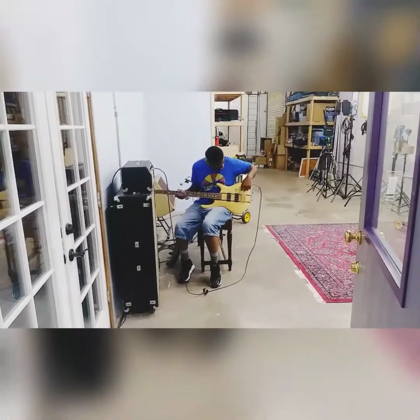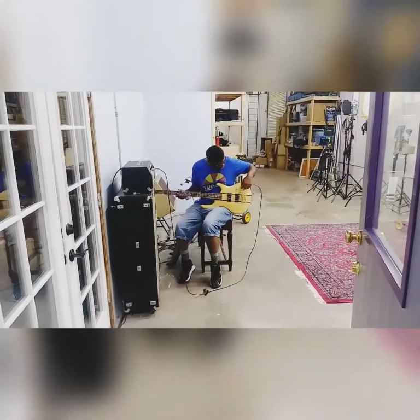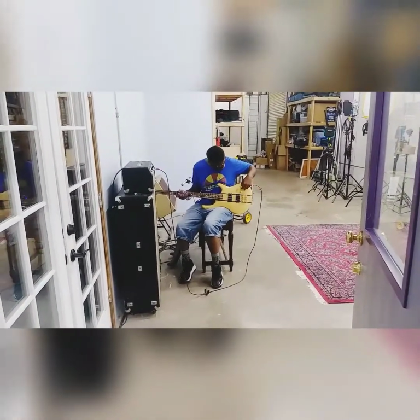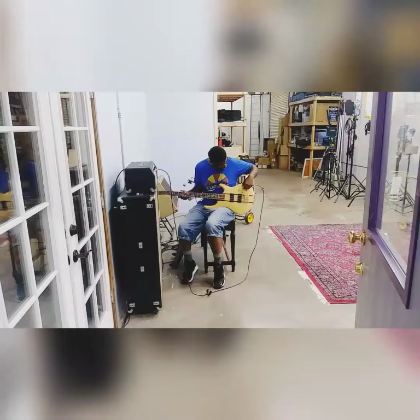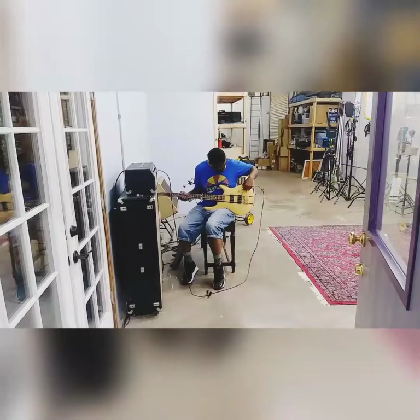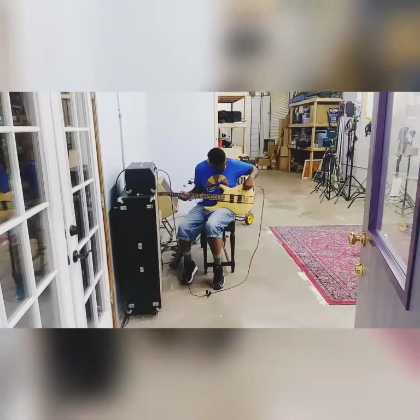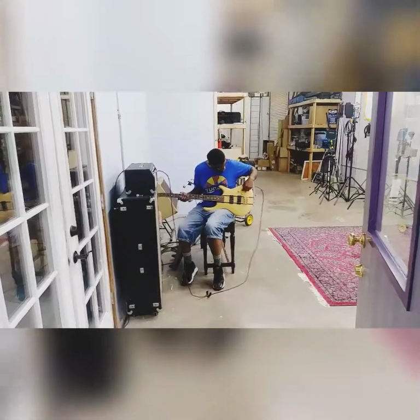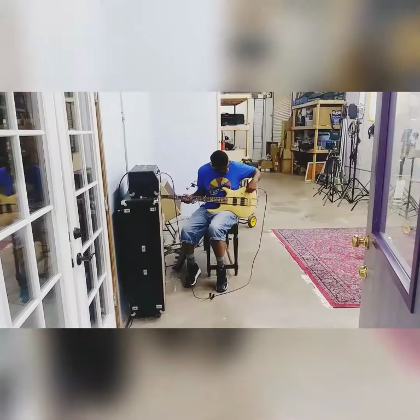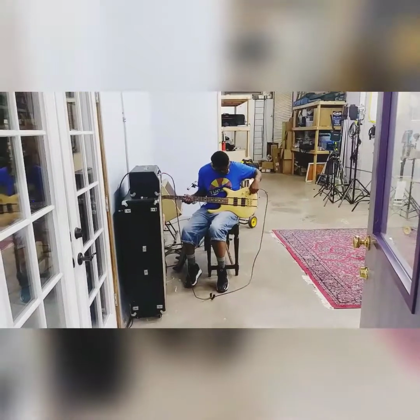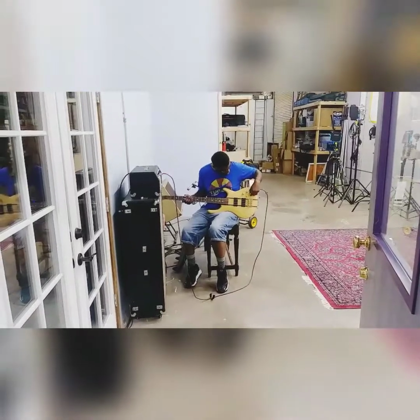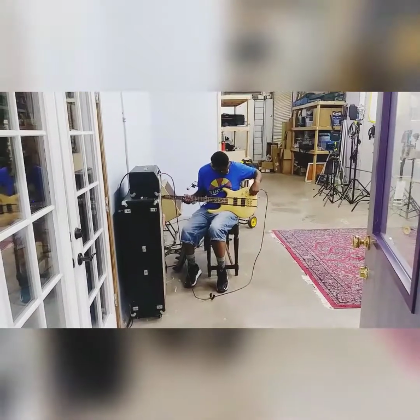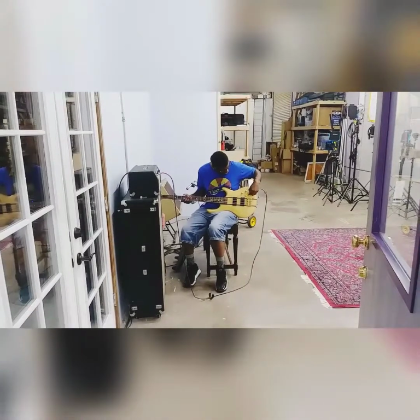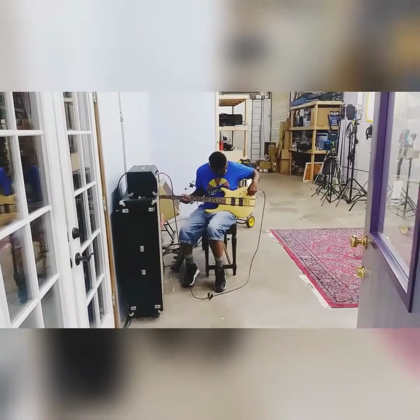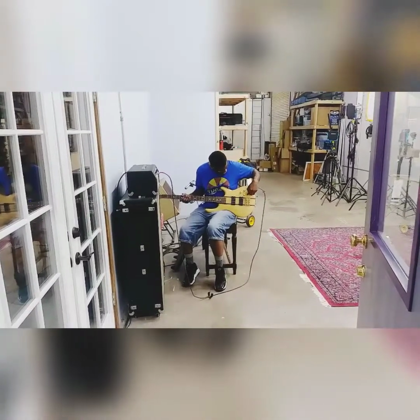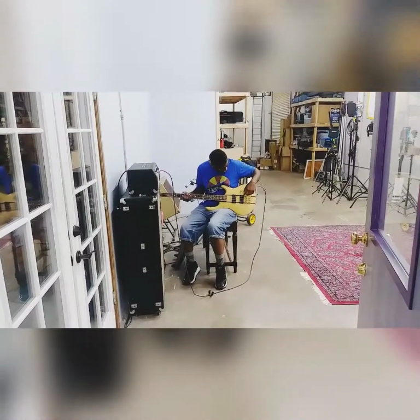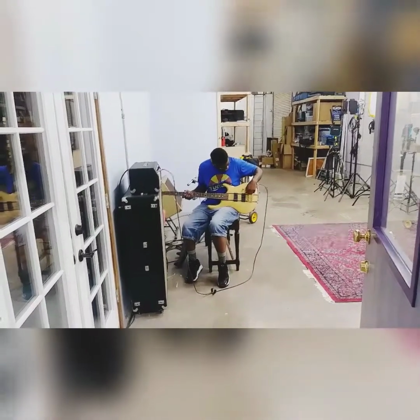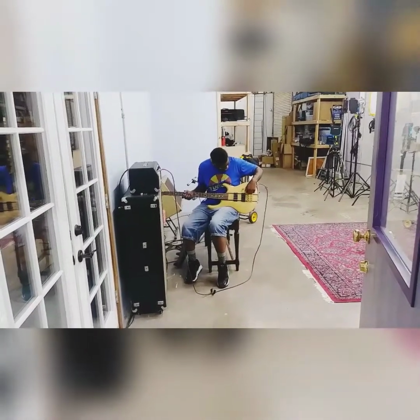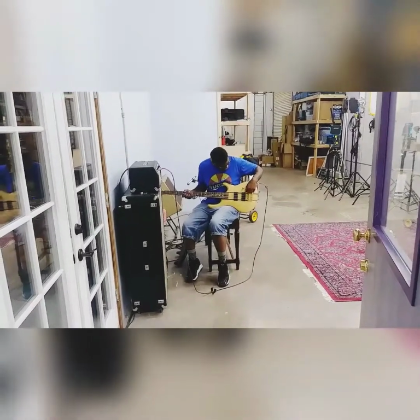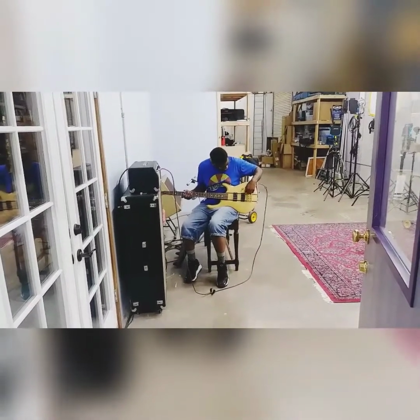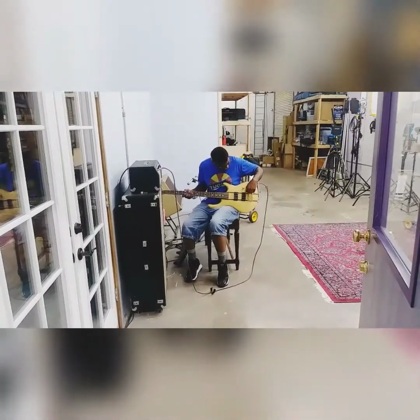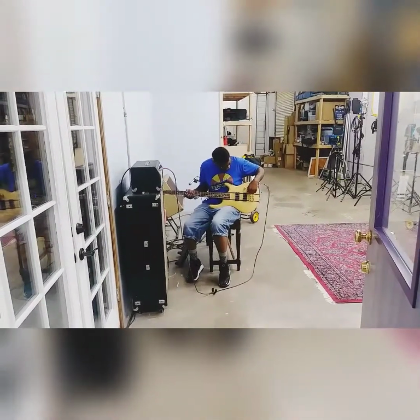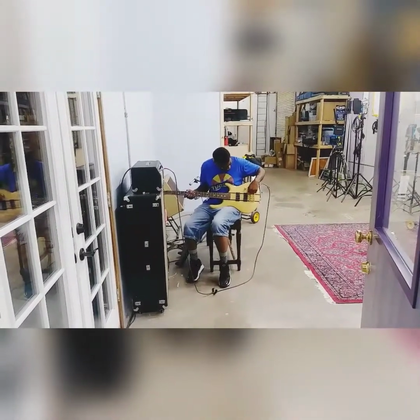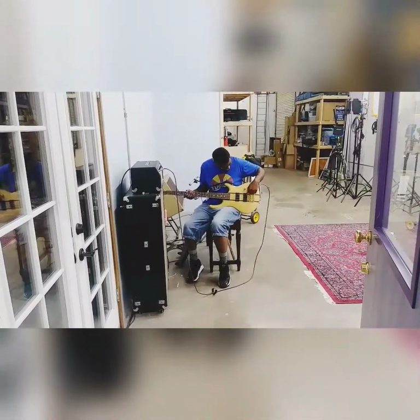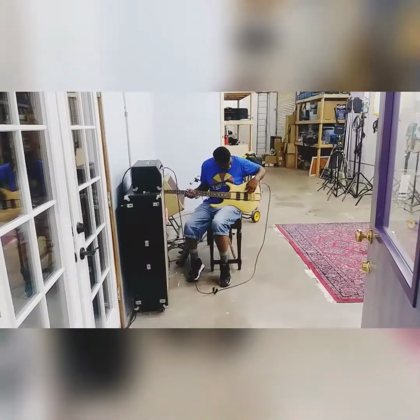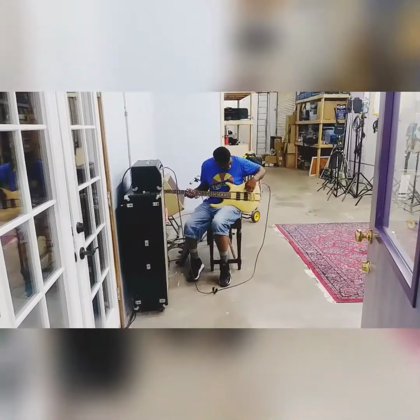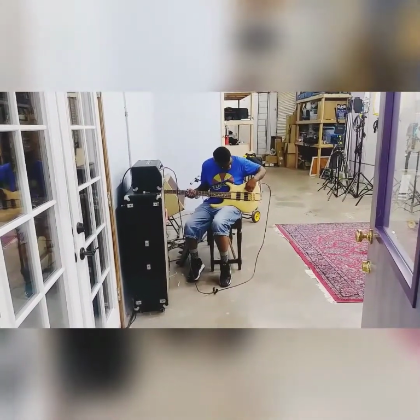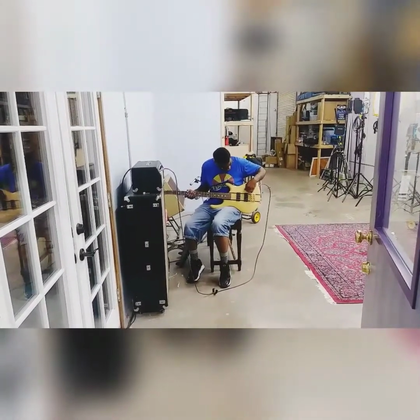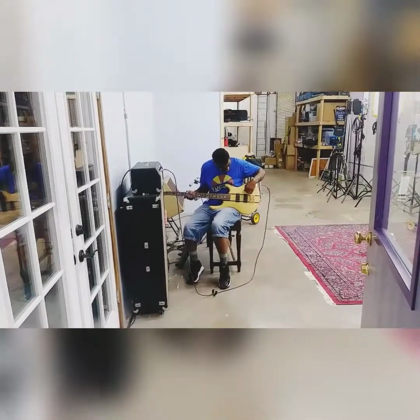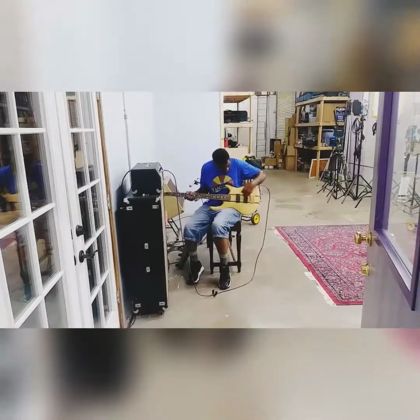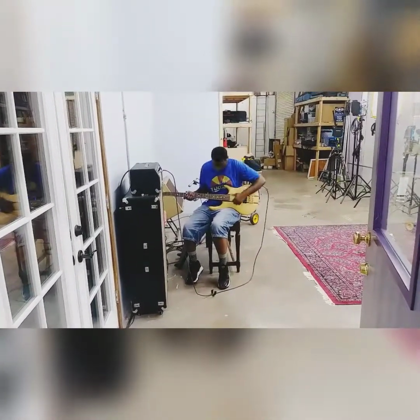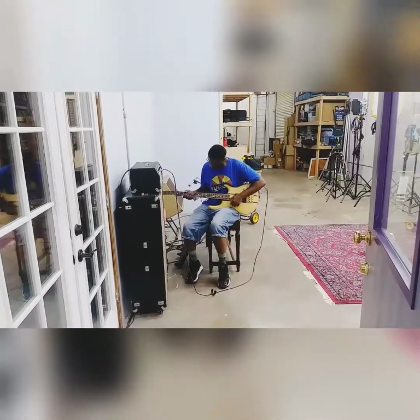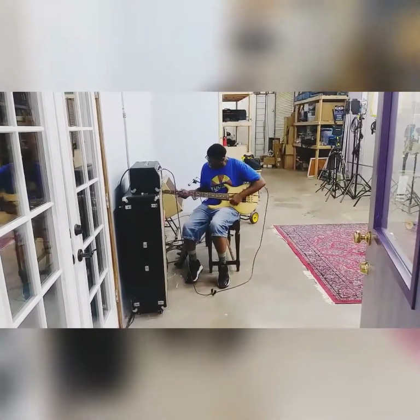I have a love for EMG pickups, man. They got a little something to them I really like.